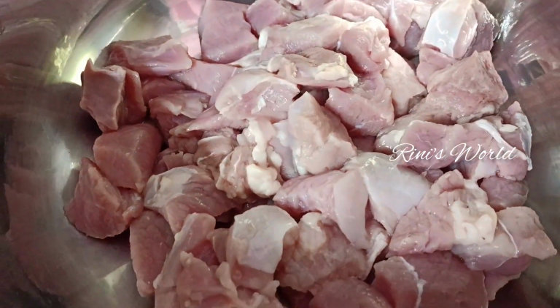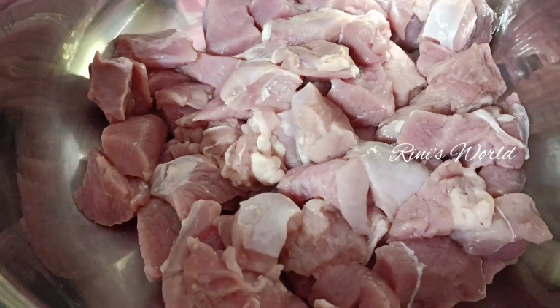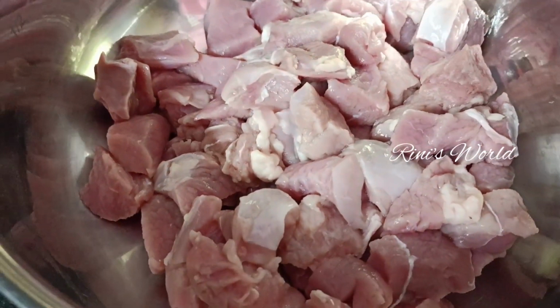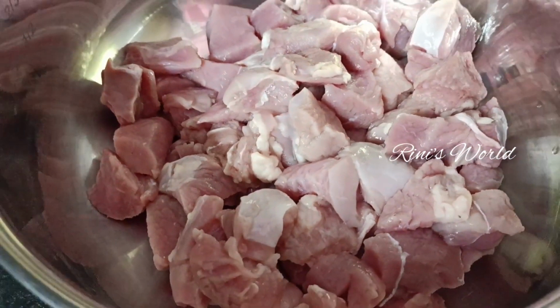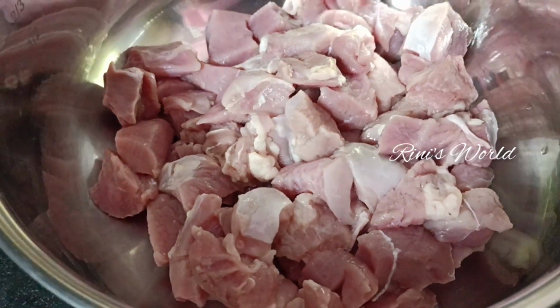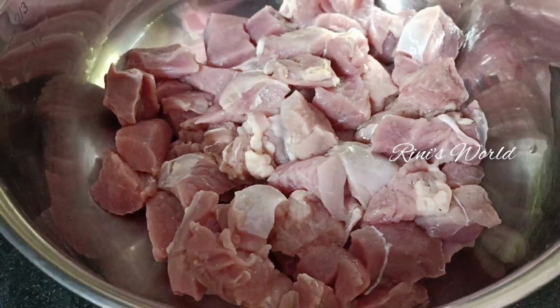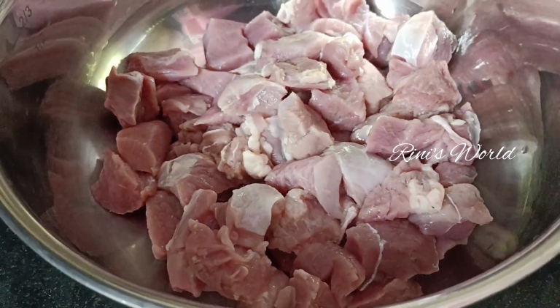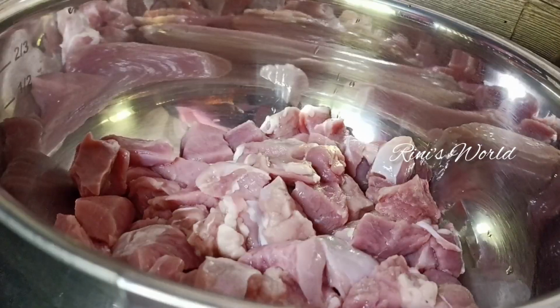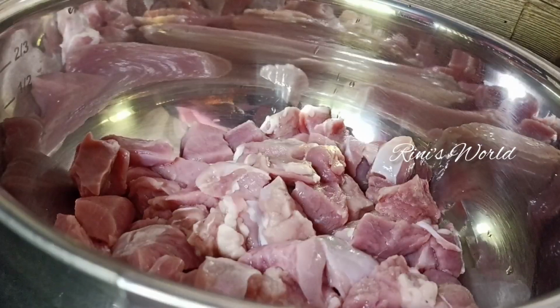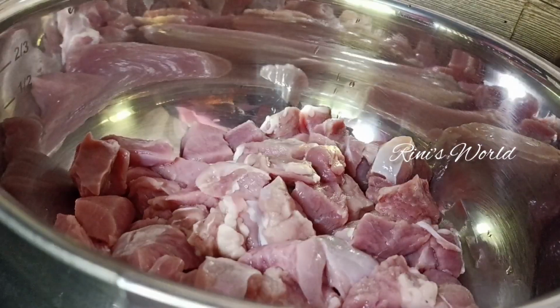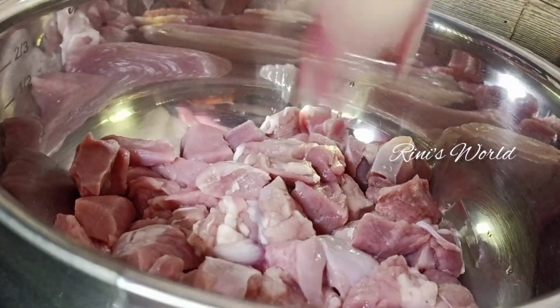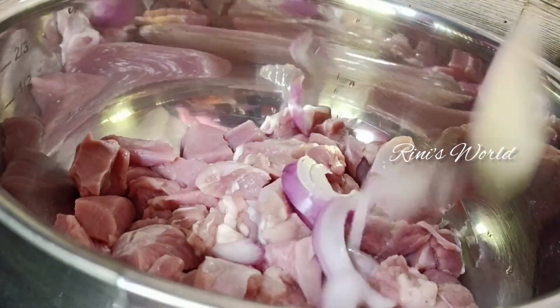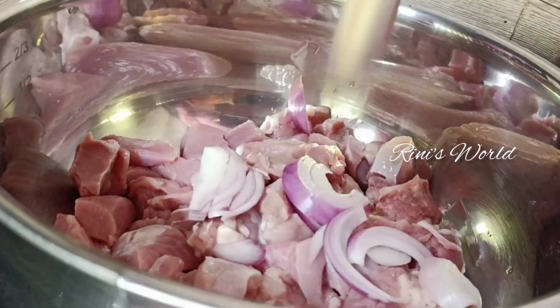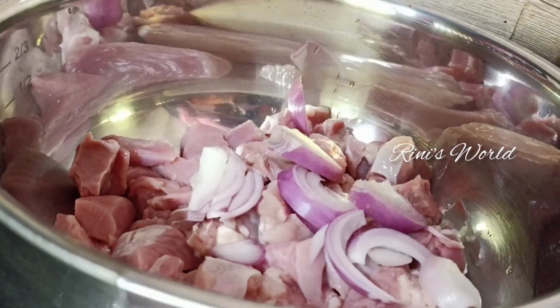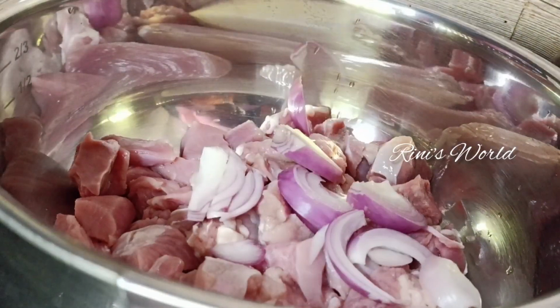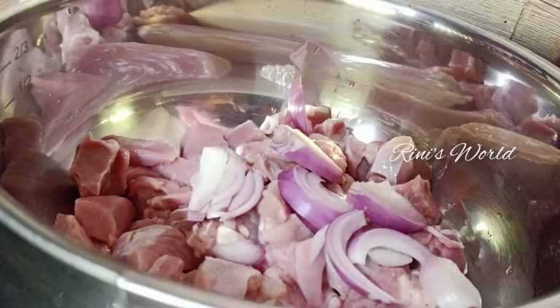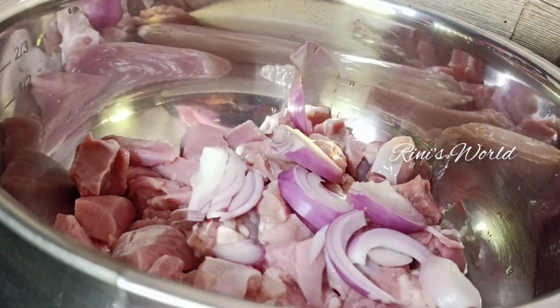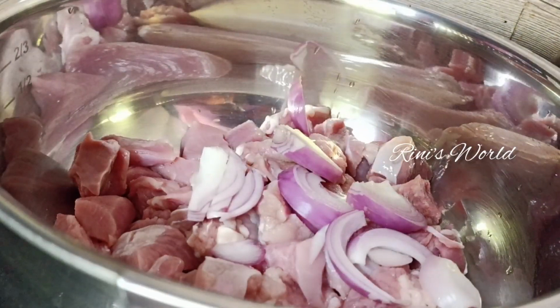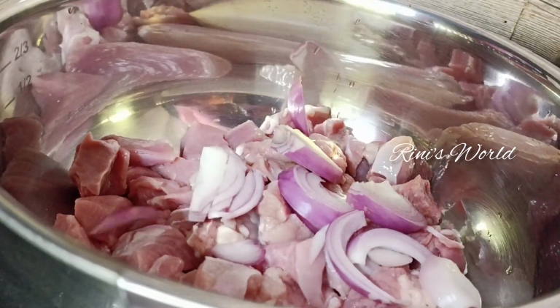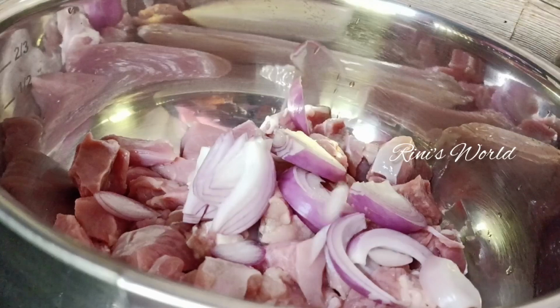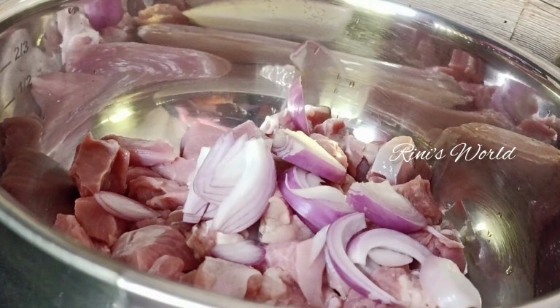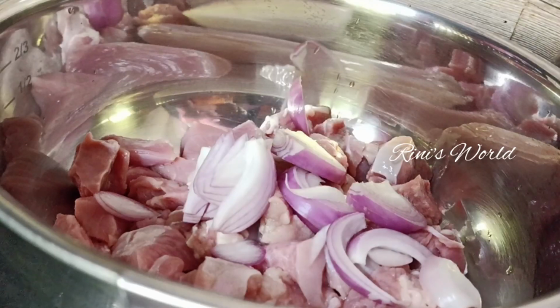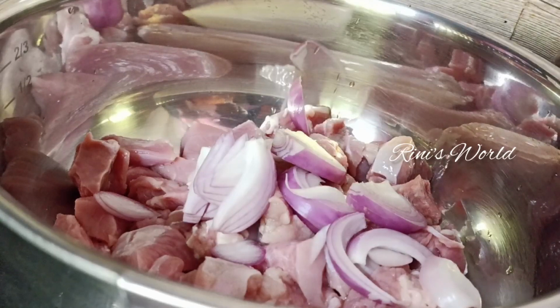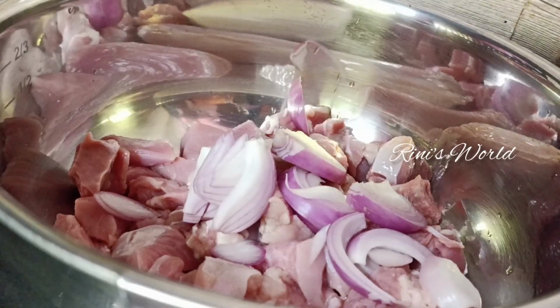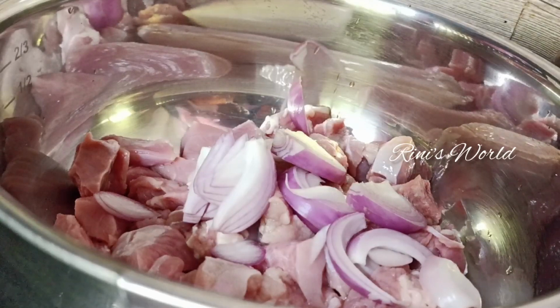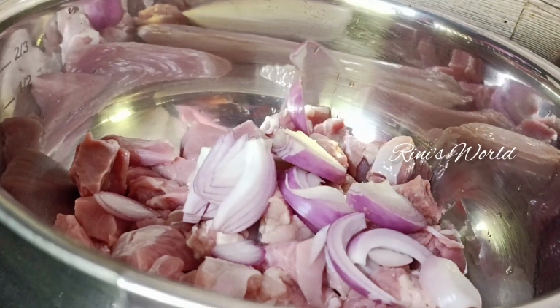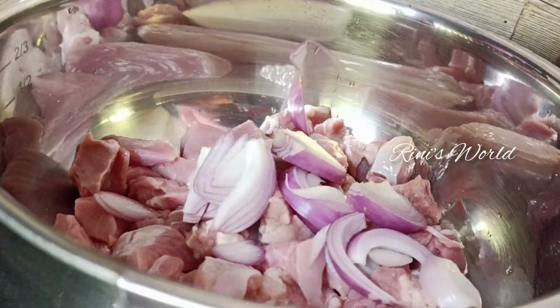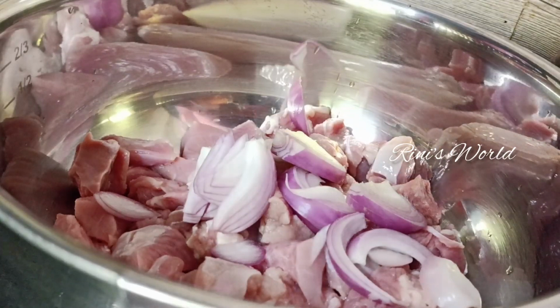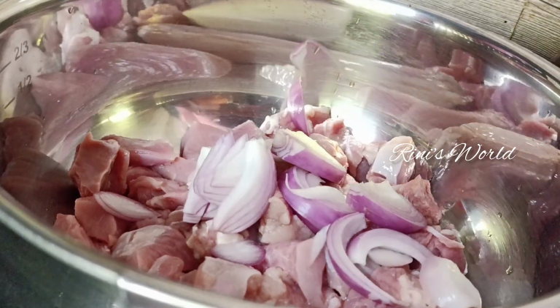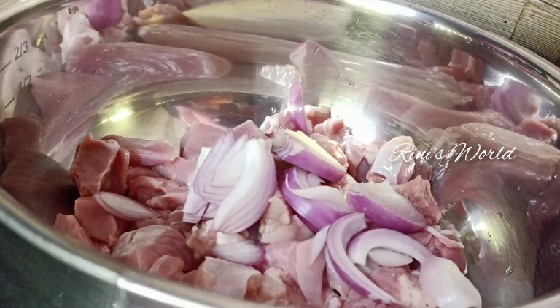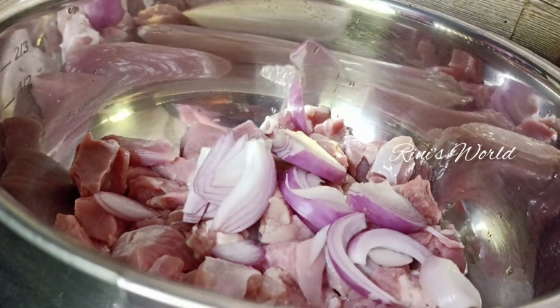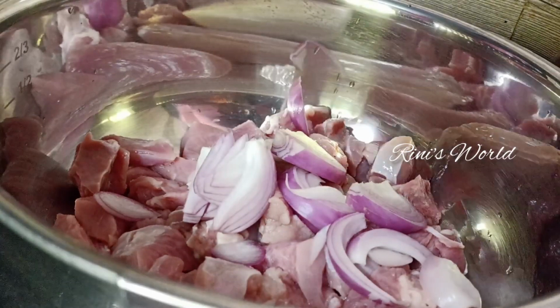After the beef roast, put the beef in the cooker.